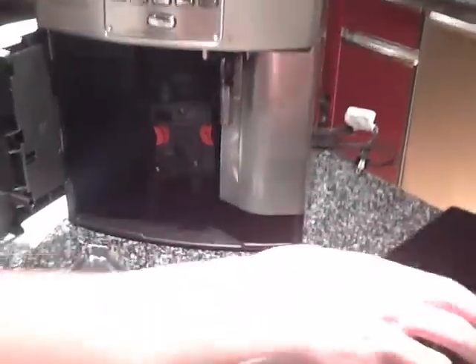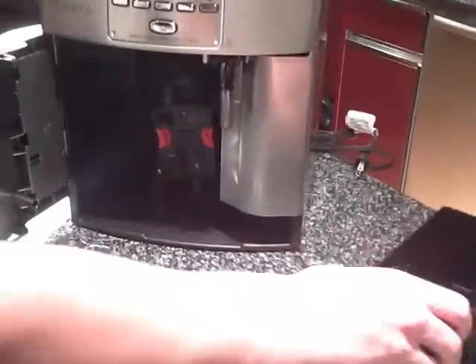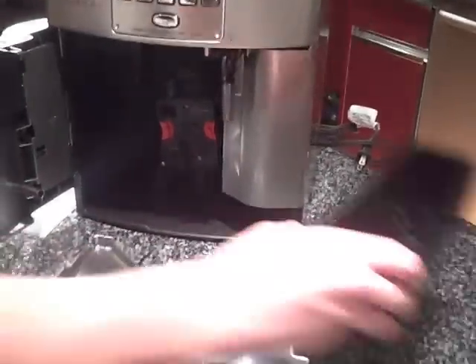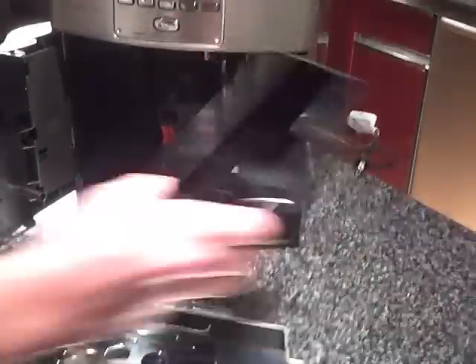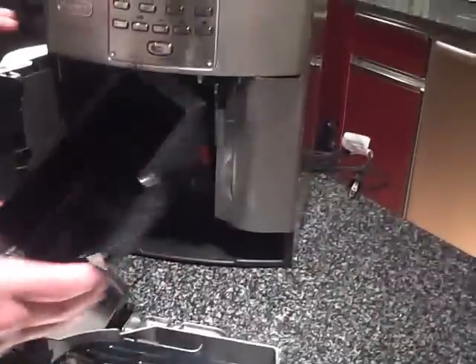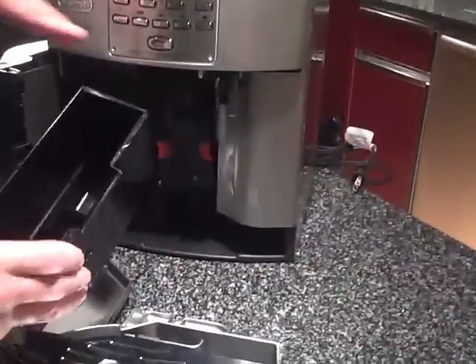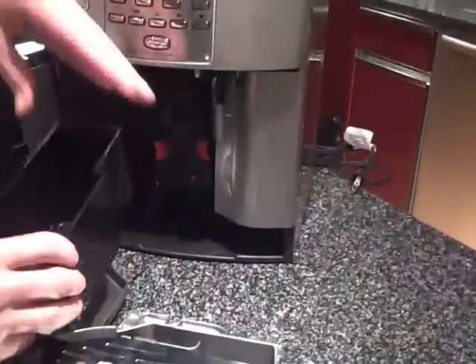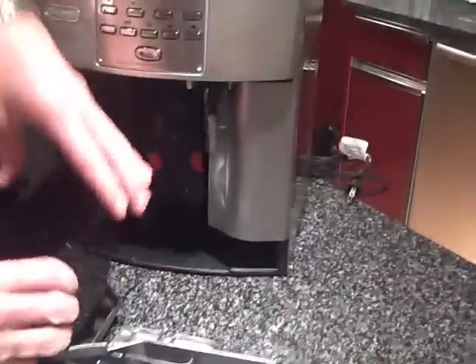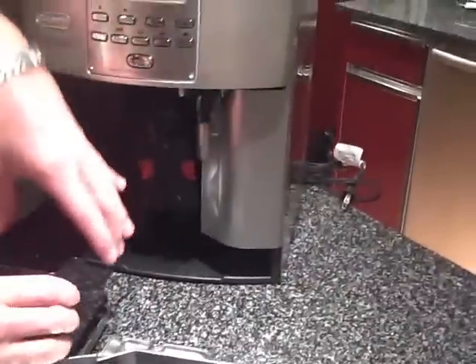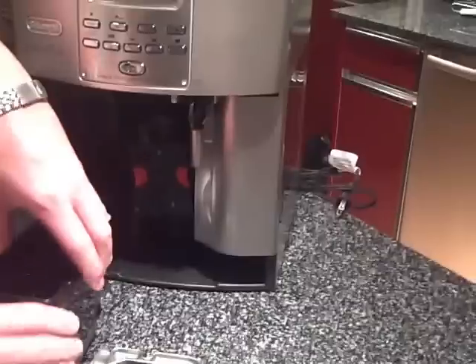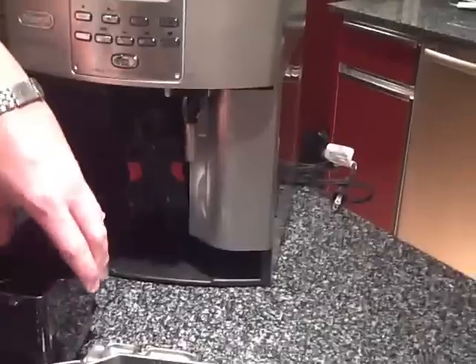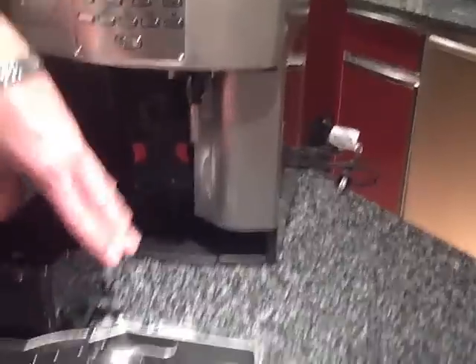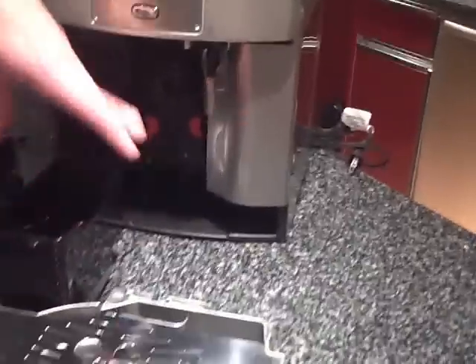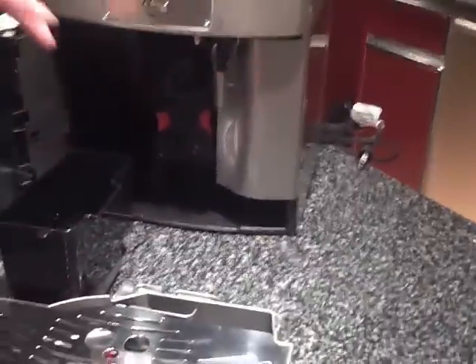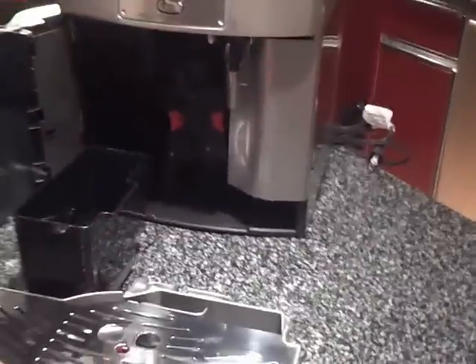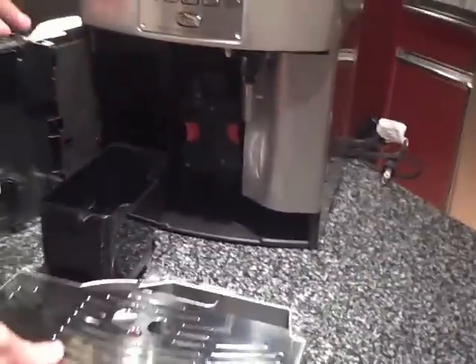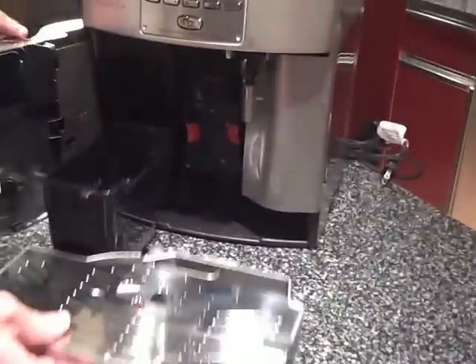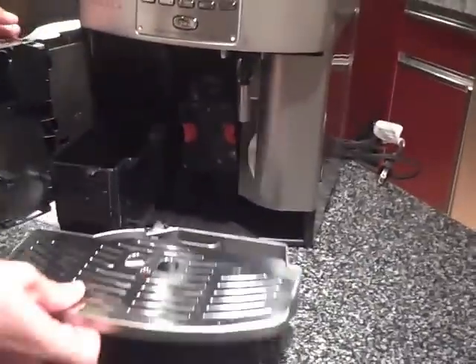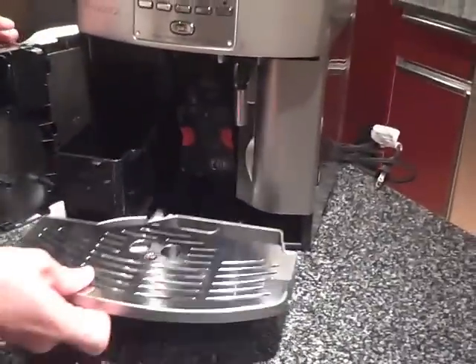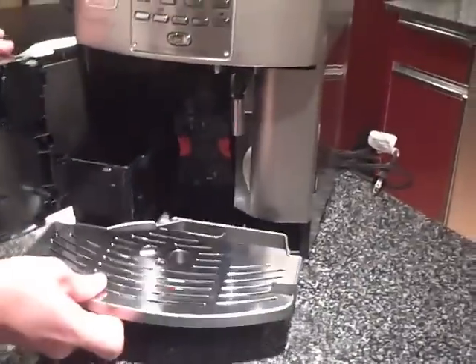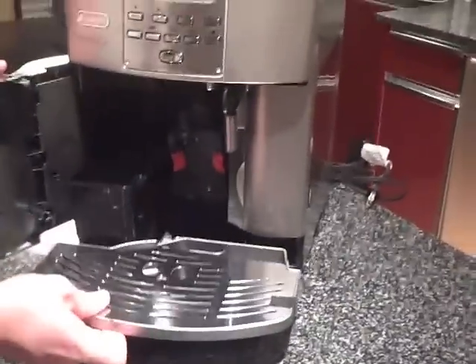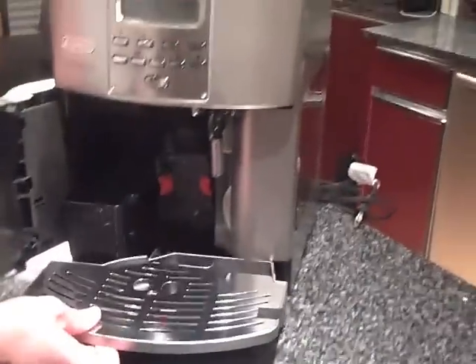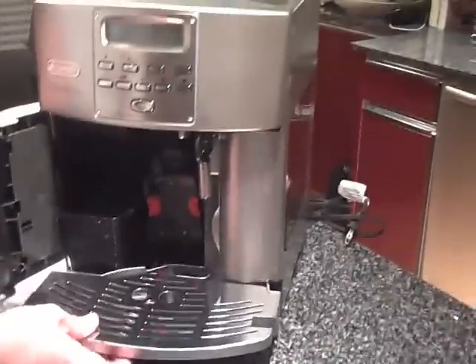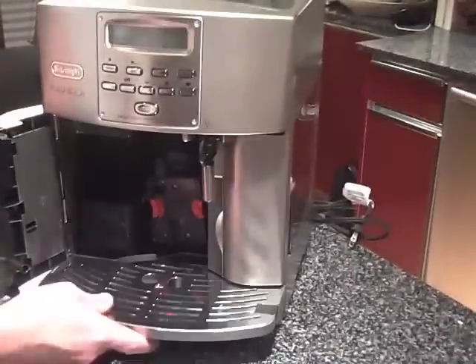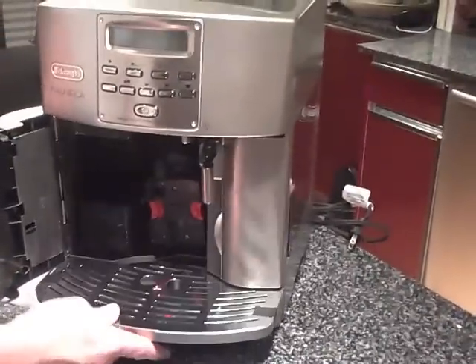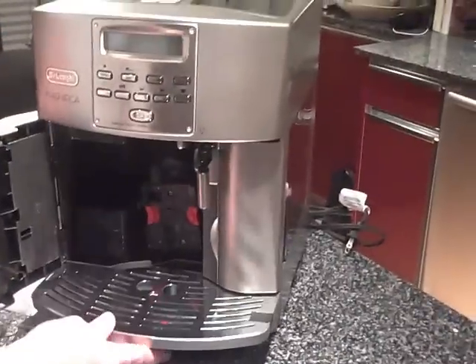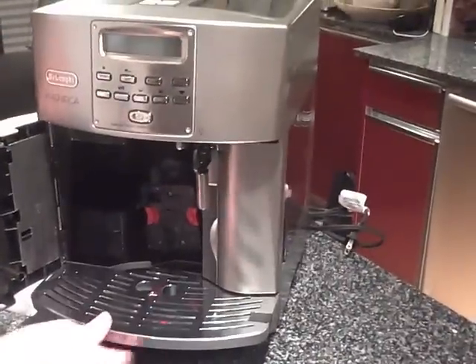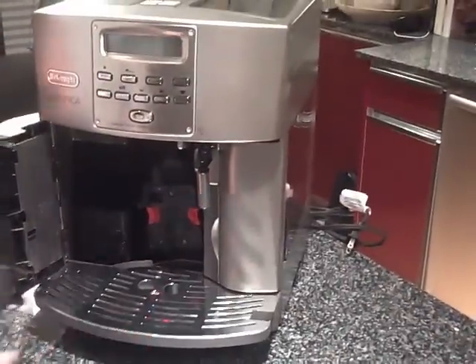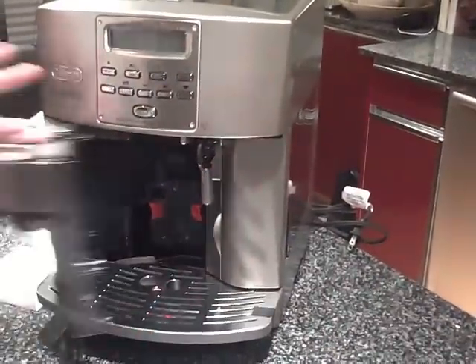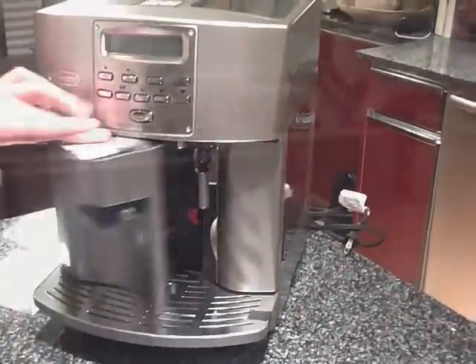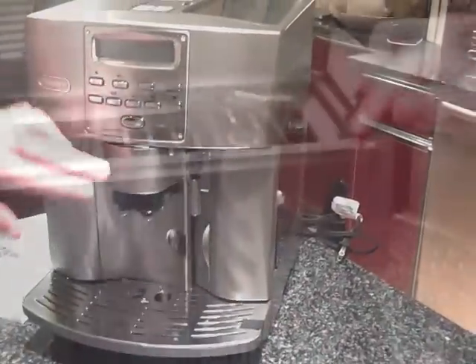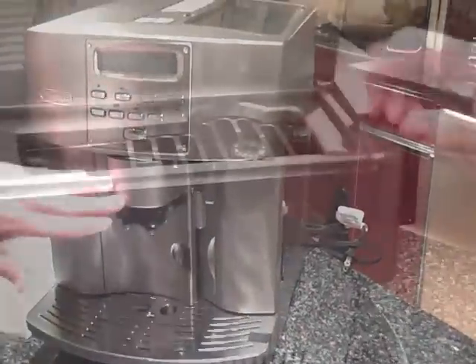This goes in like that, there's a tray — very nice, very easy to use.